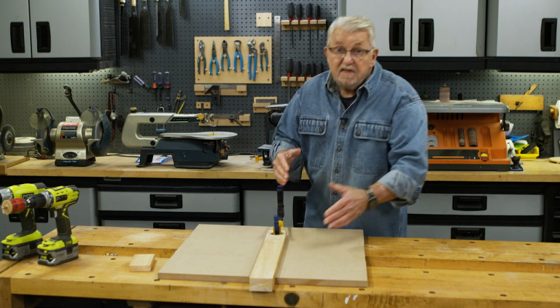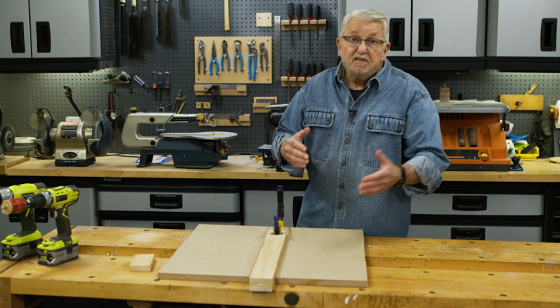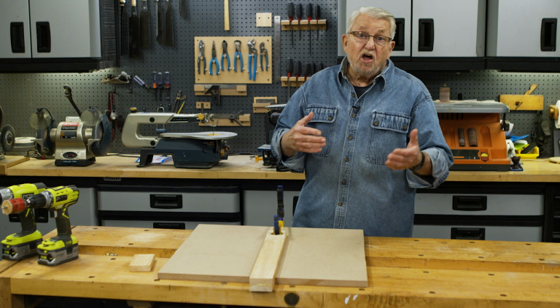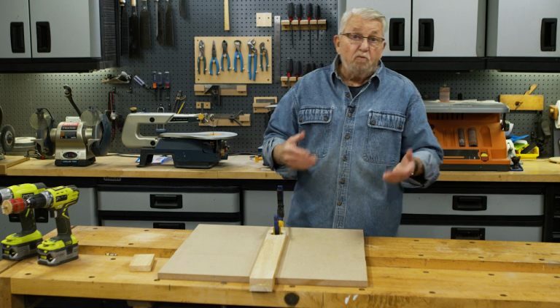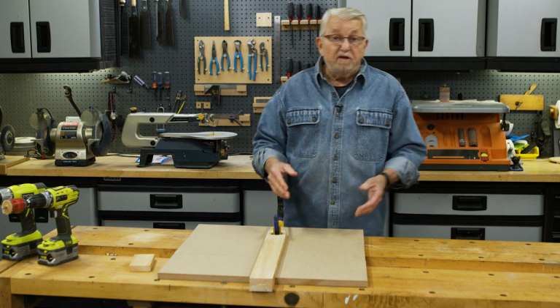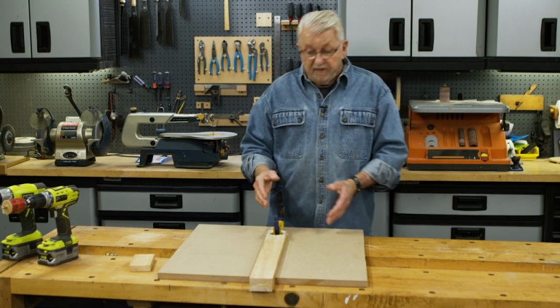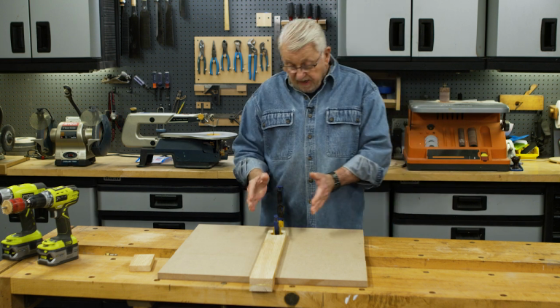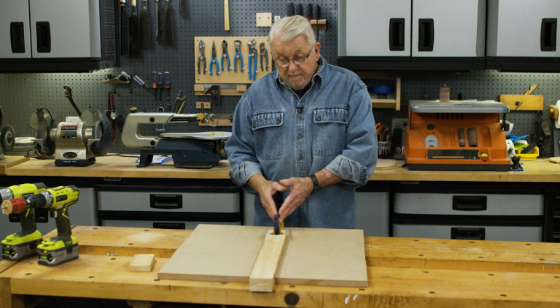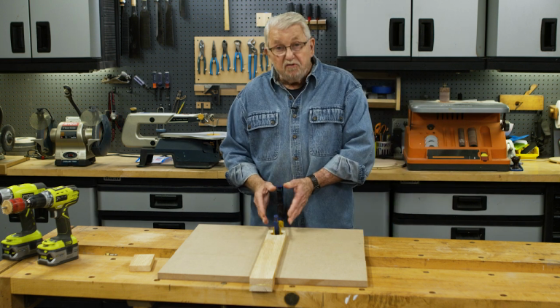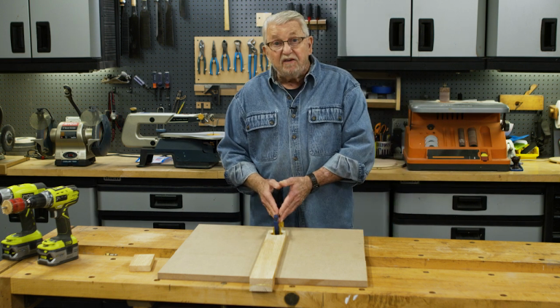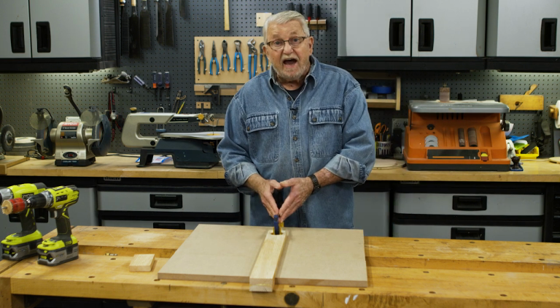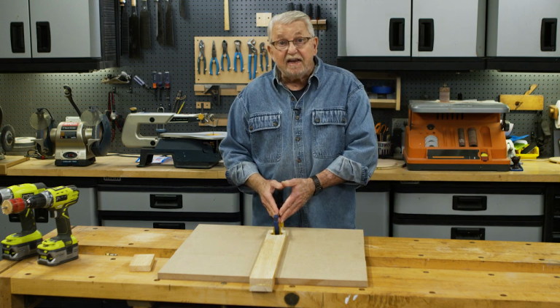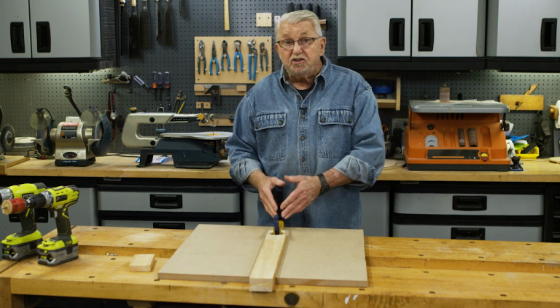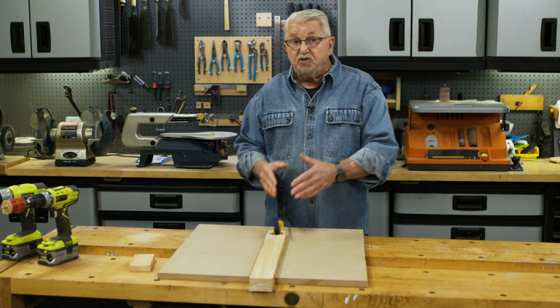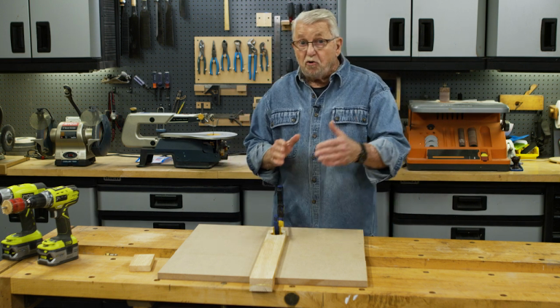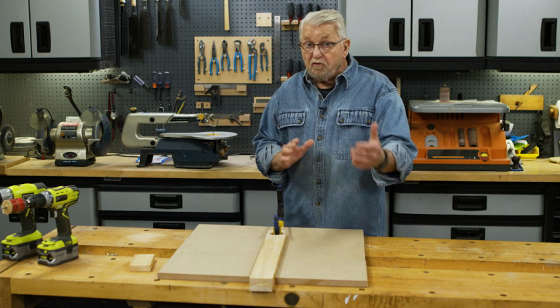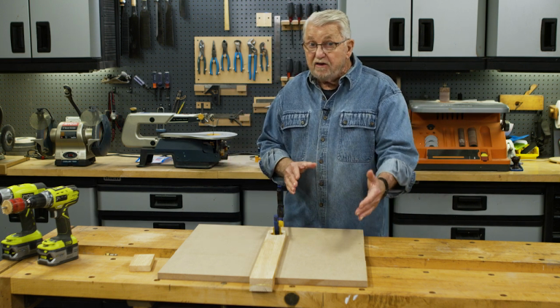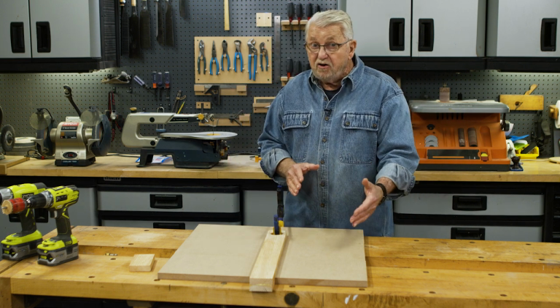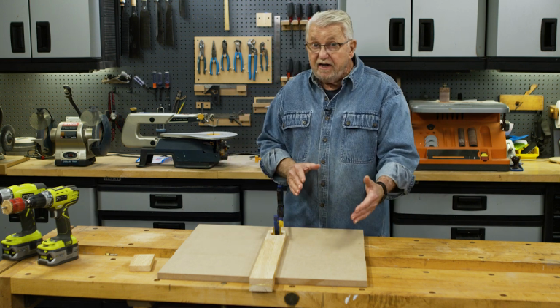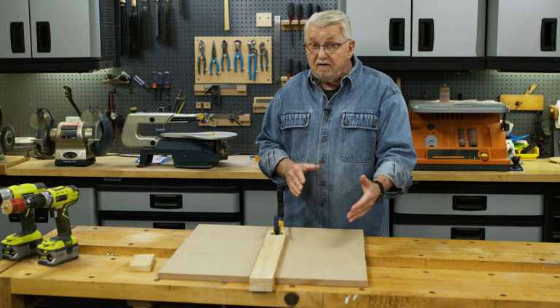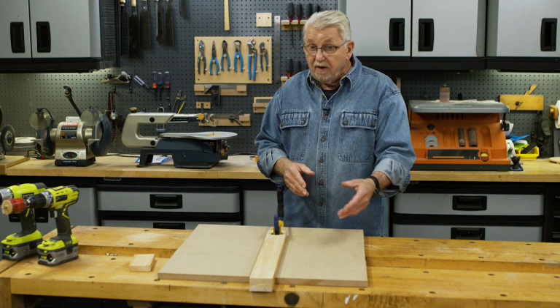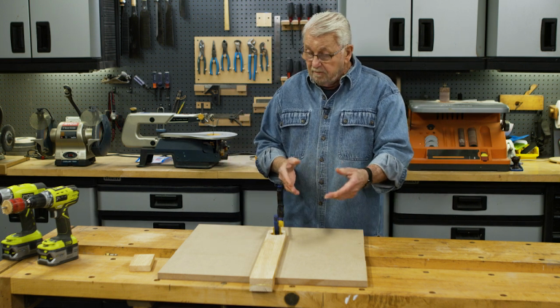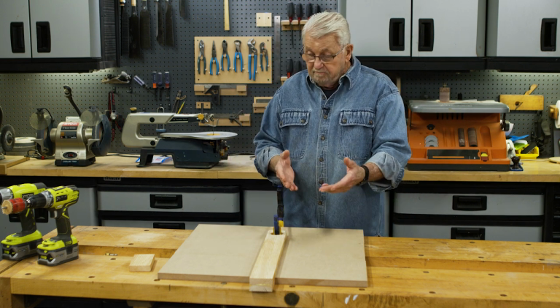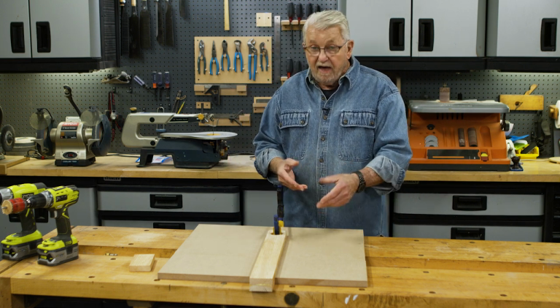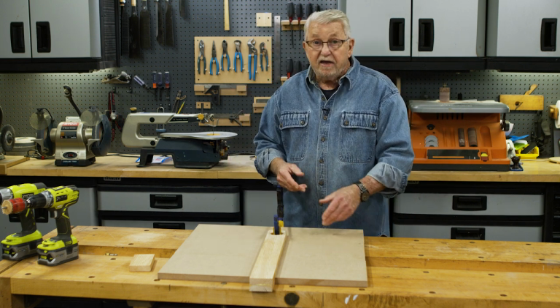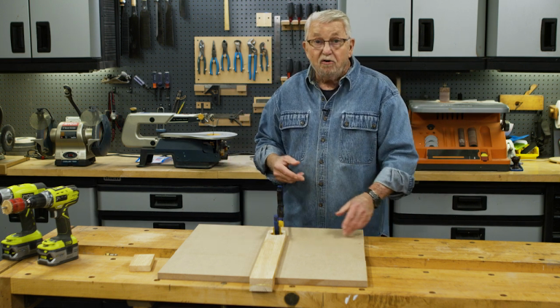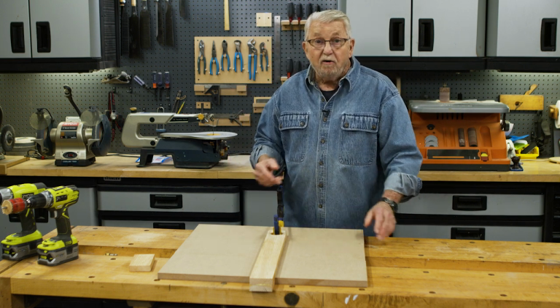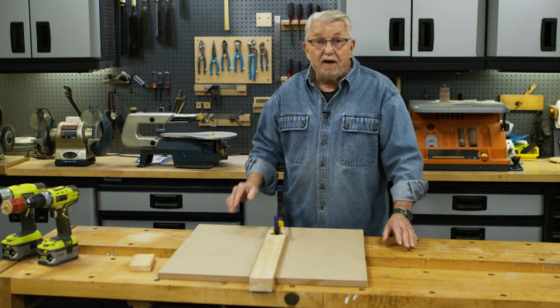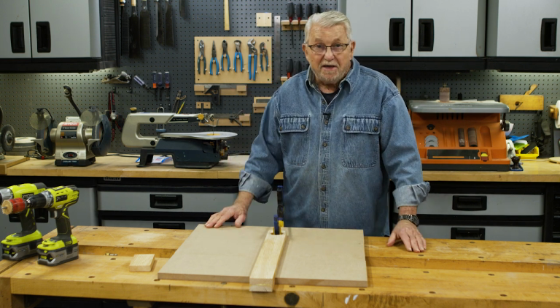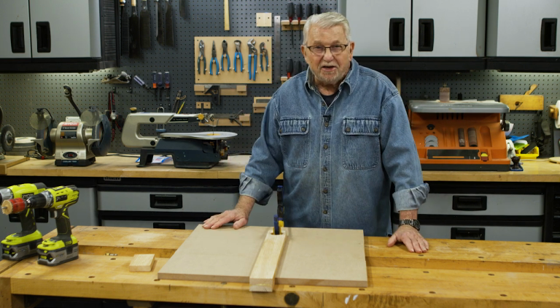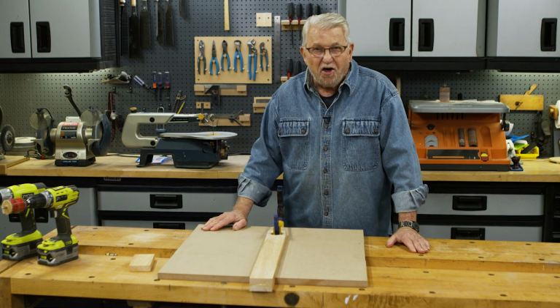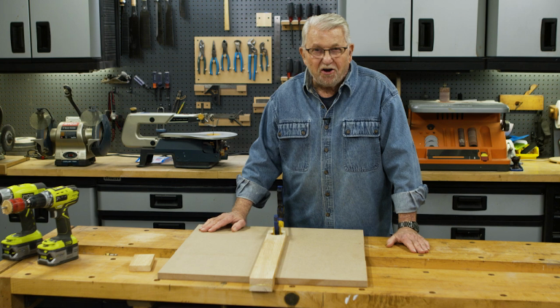So if the clamp you've got is shorter than you need, well now you know how to make it longer.